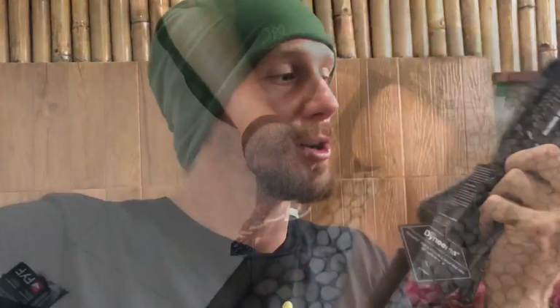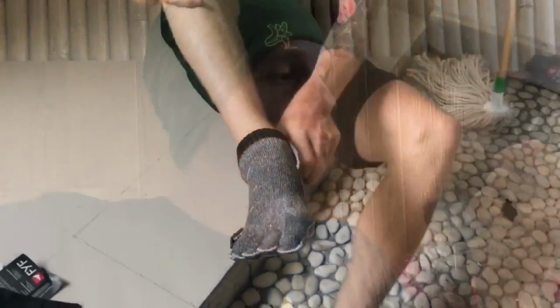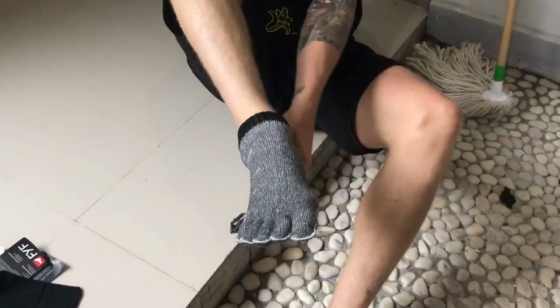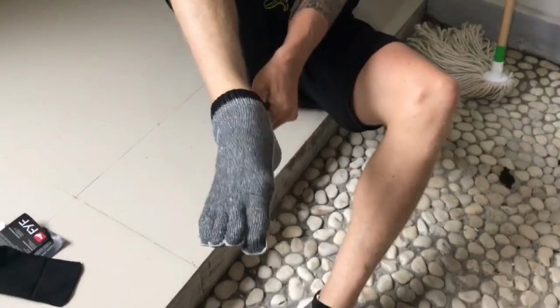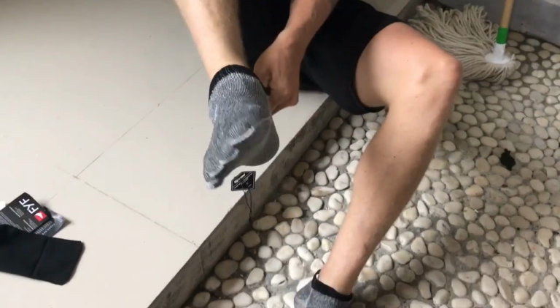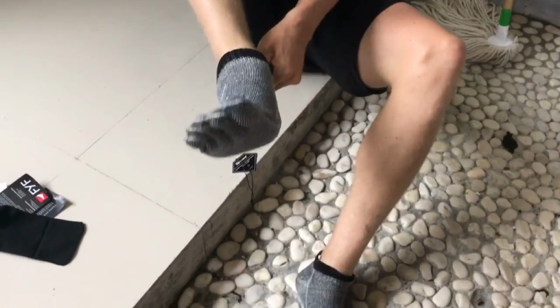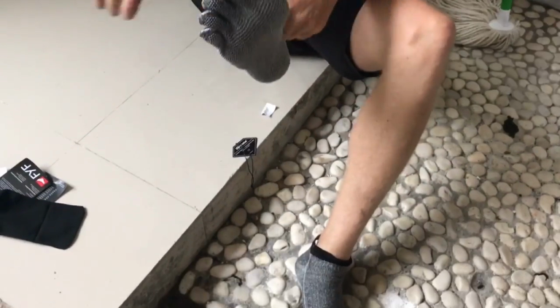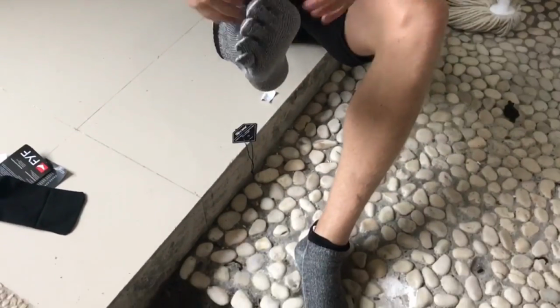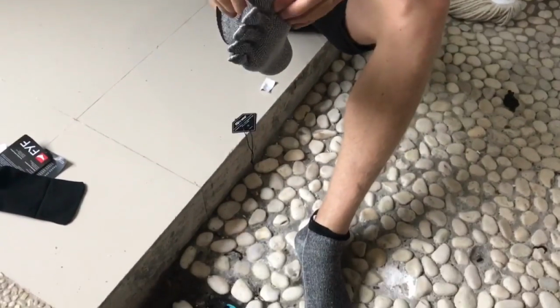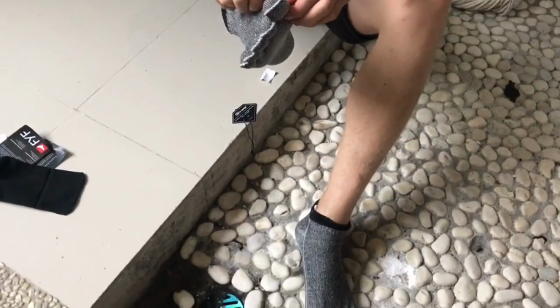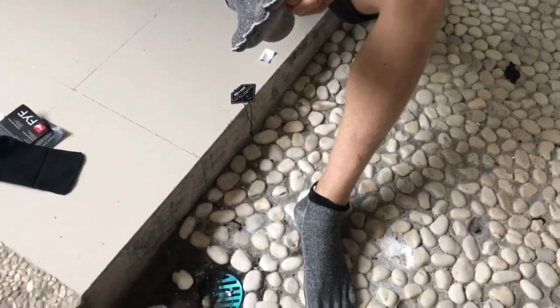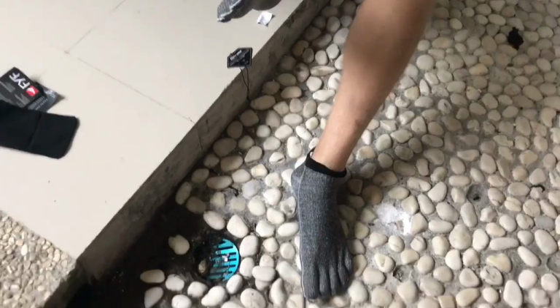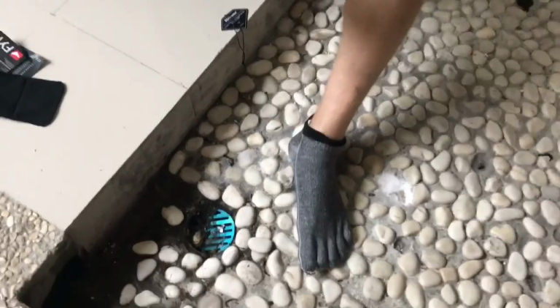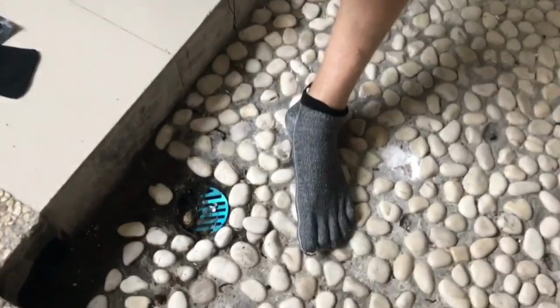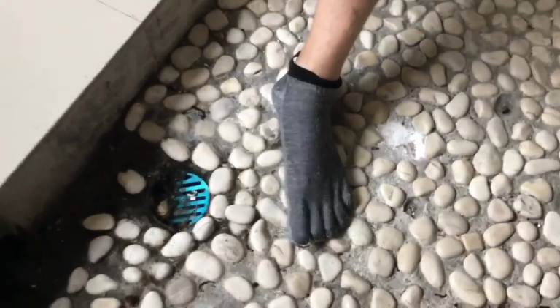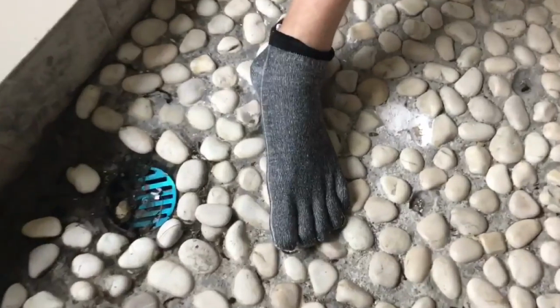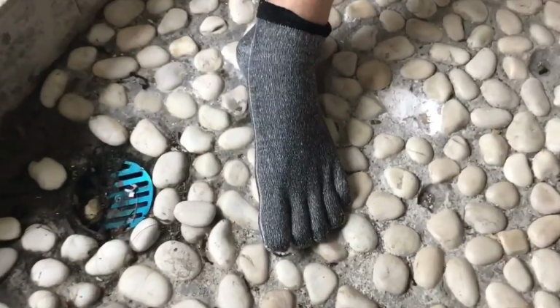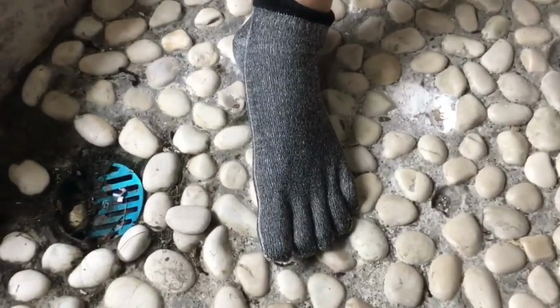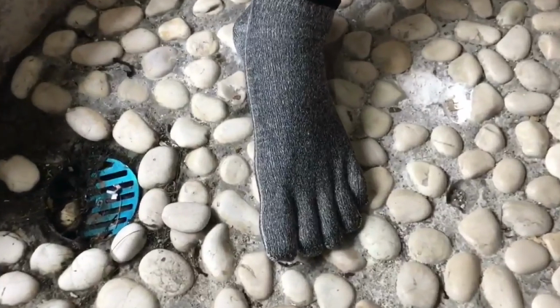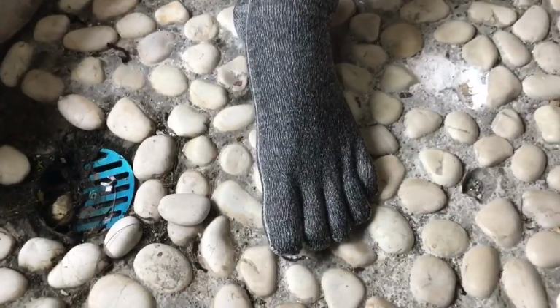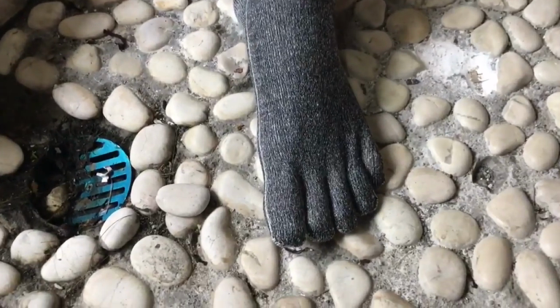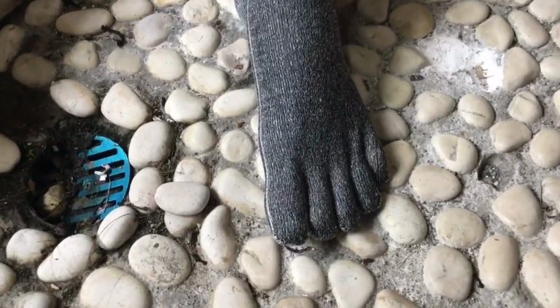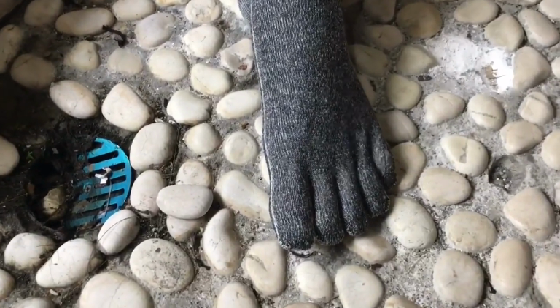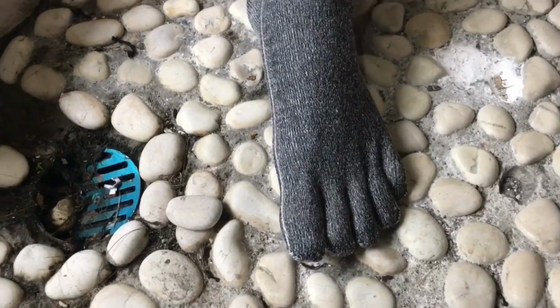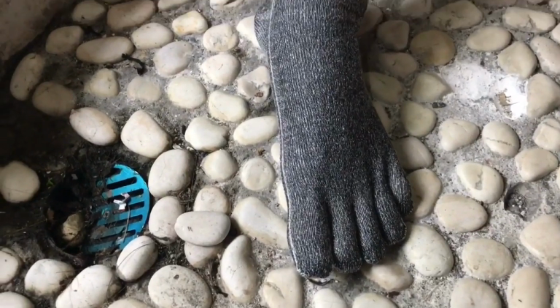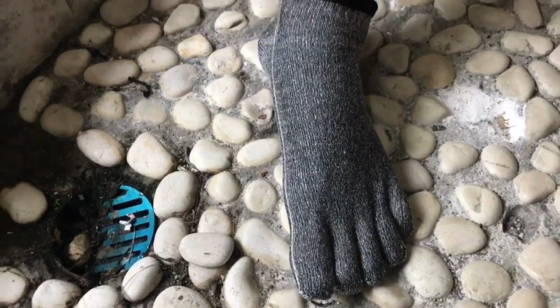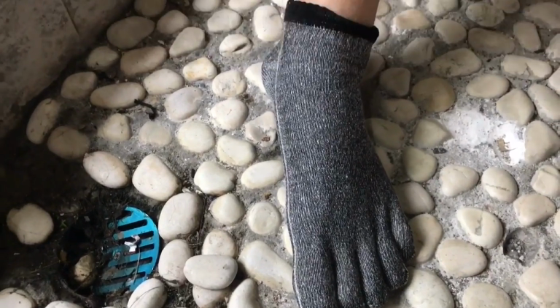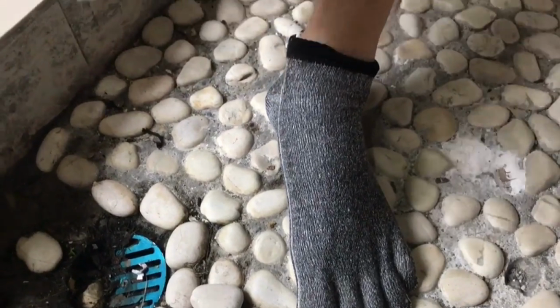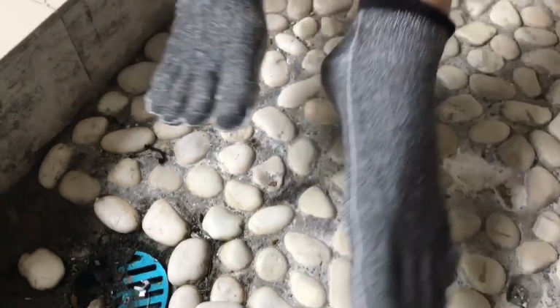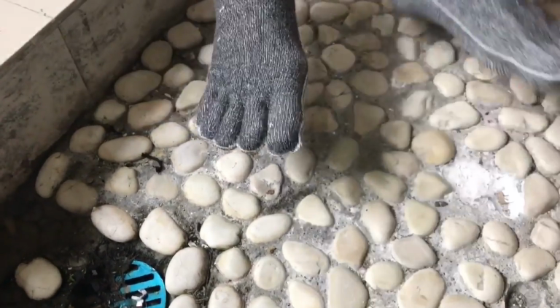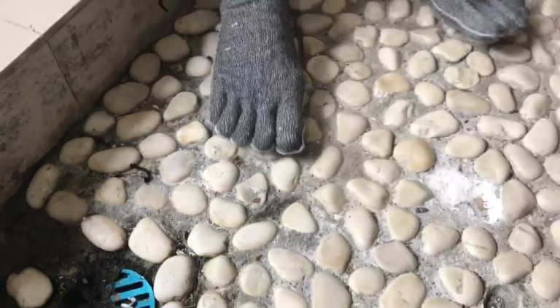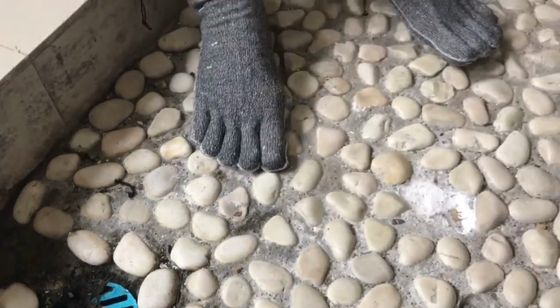So I'm gonna unpack them, try them on, and hopefully get some footage of me surfing with them, and I'll let you know after a couple weeks of using them what I think.